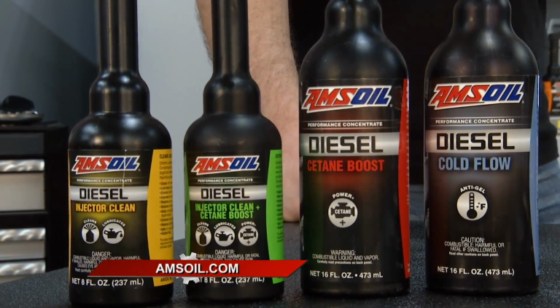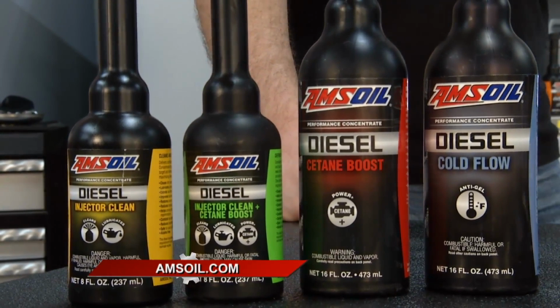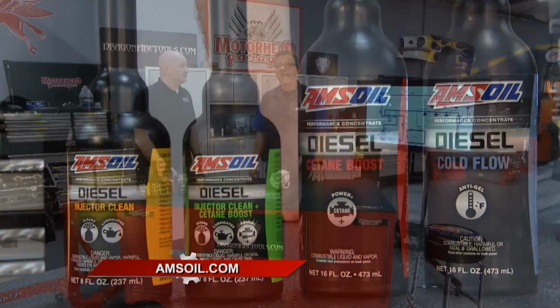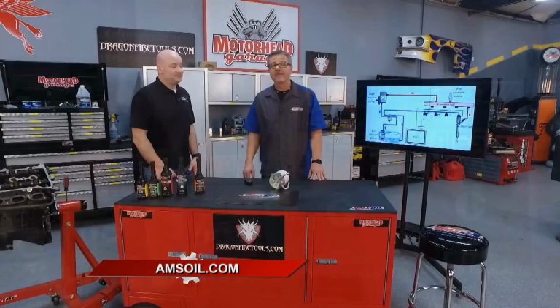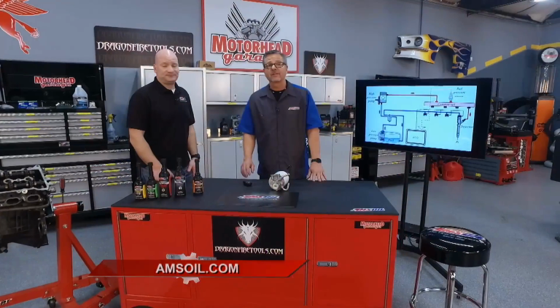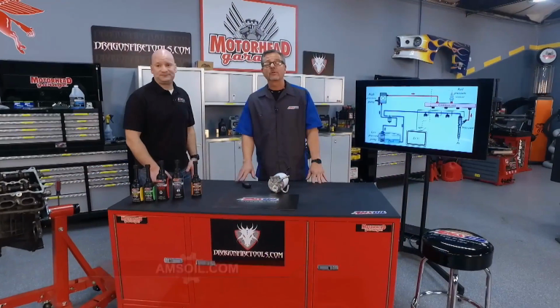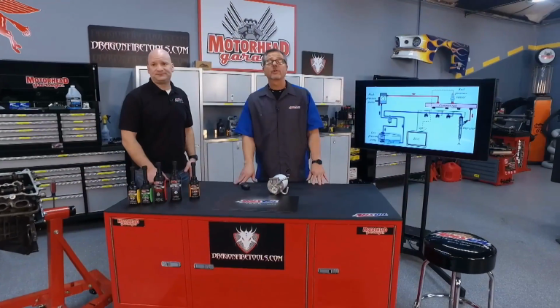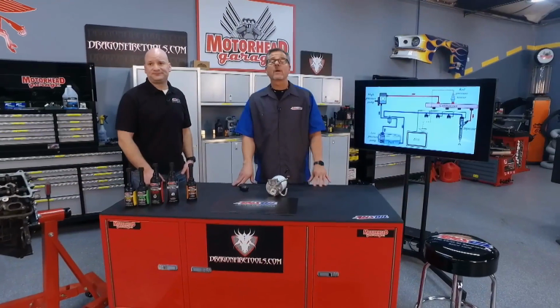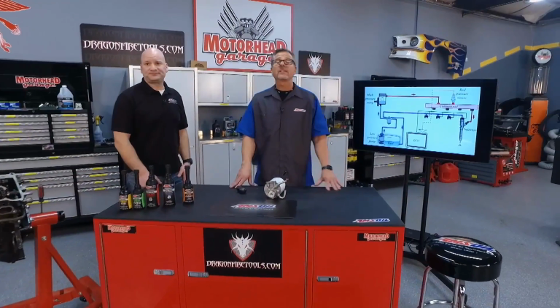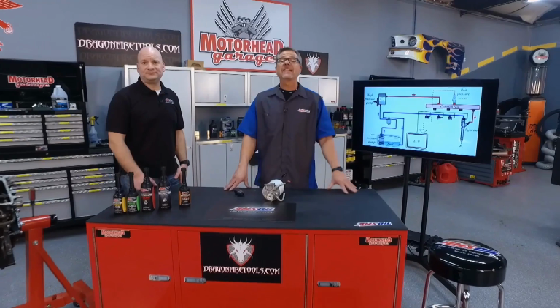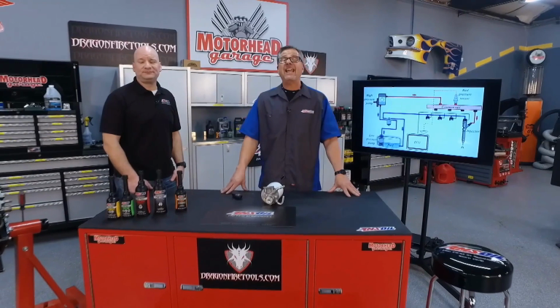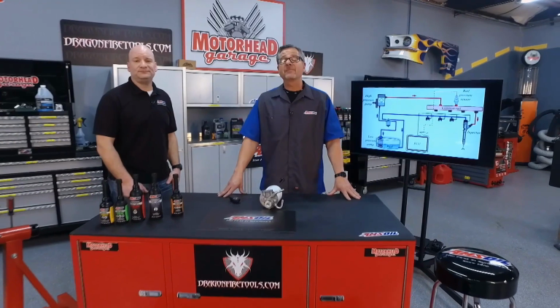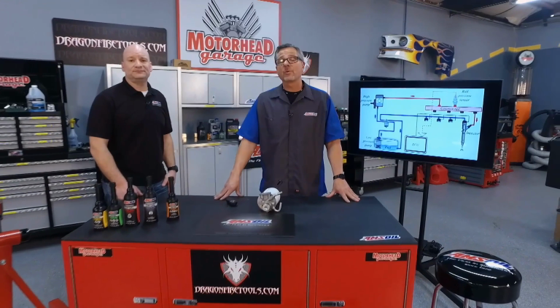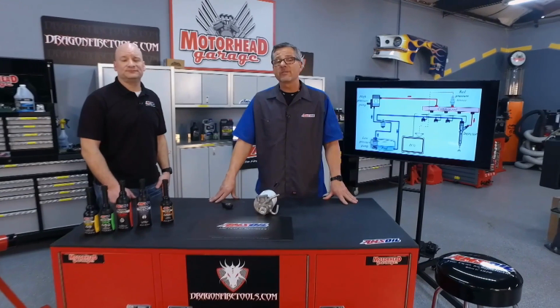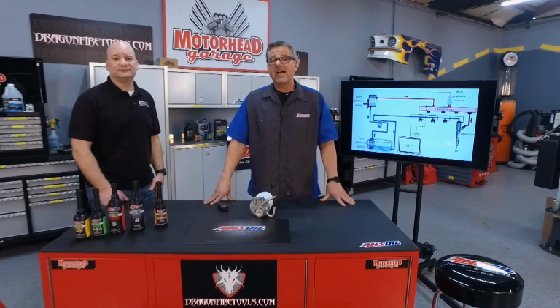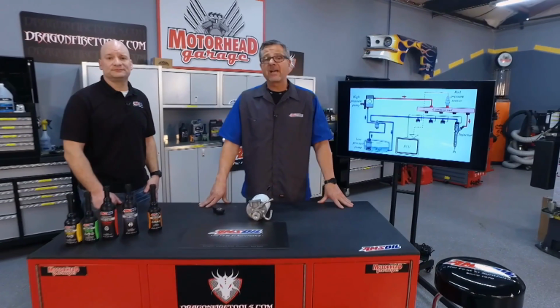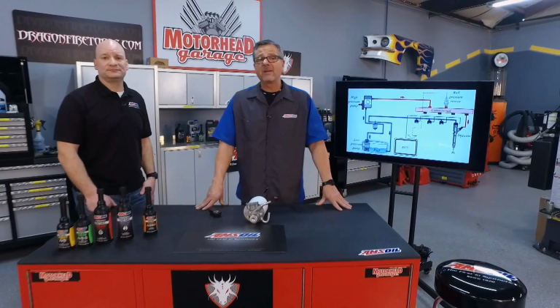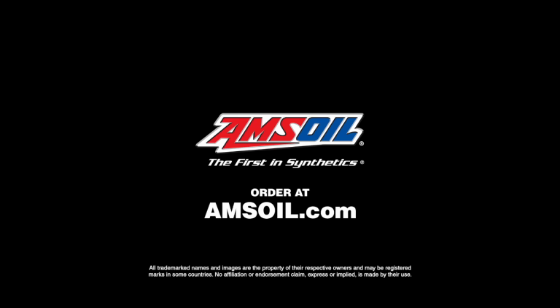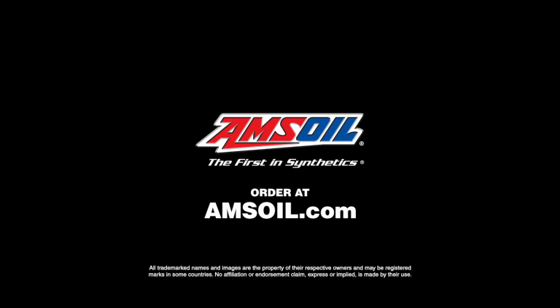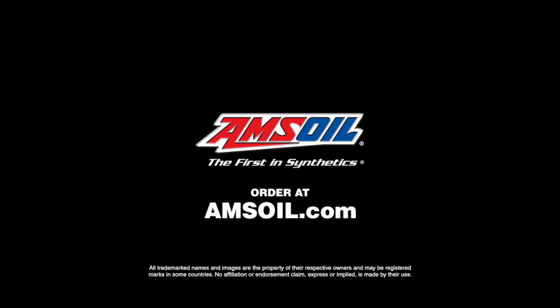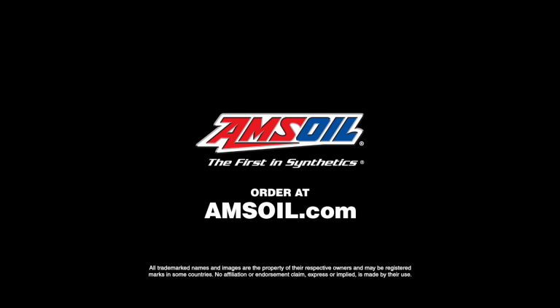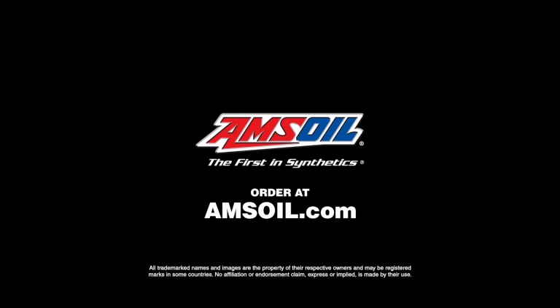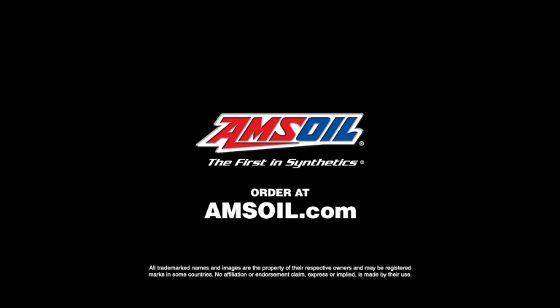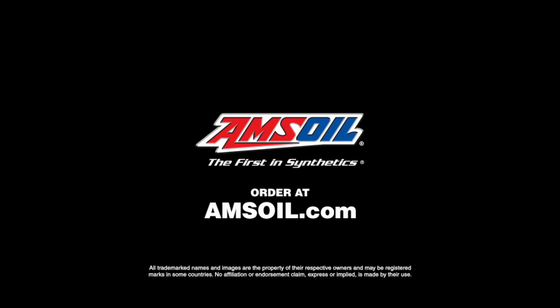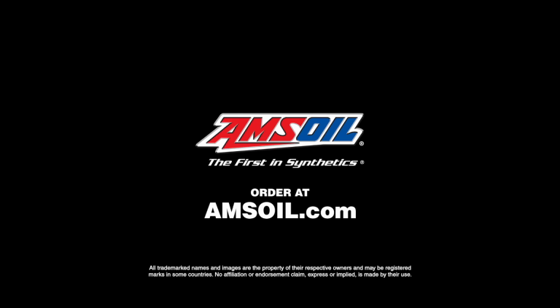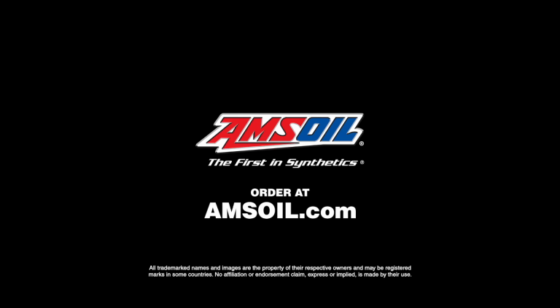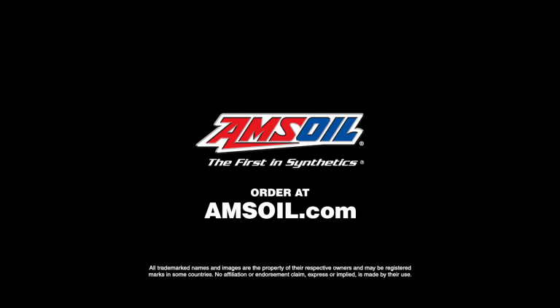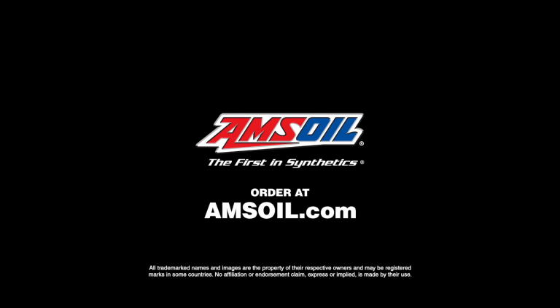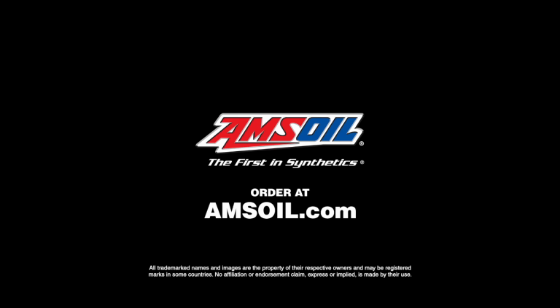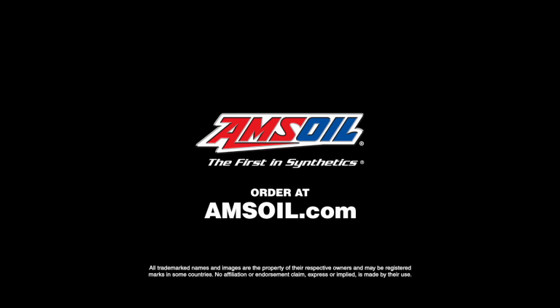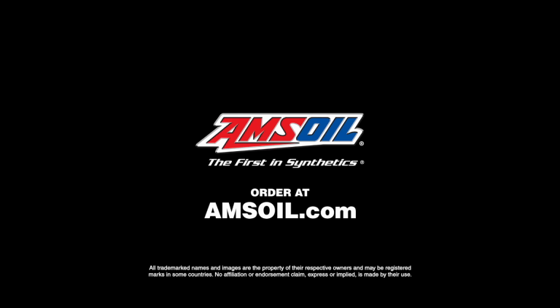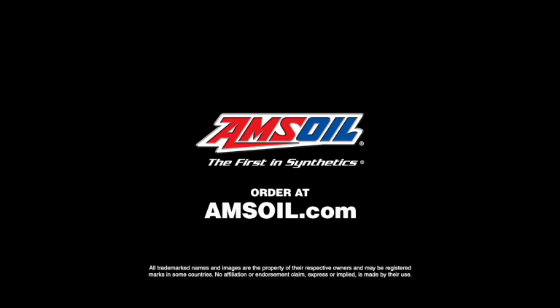Well there you have it. Go to their website at Amsoil.com, pick up these products and so many other phenomenal products.